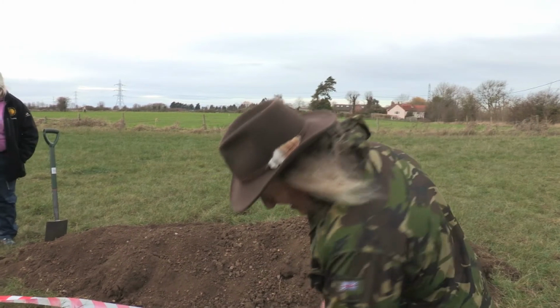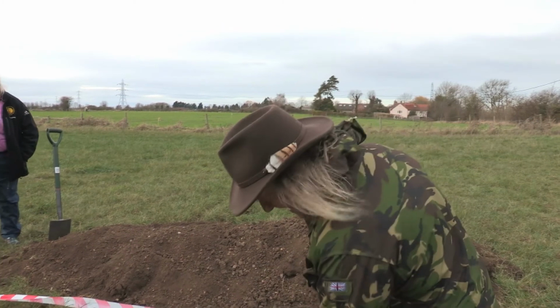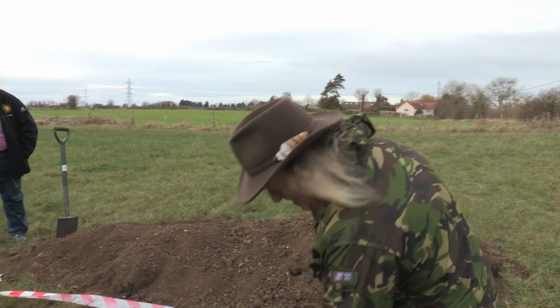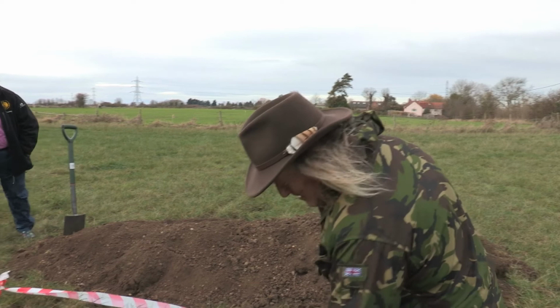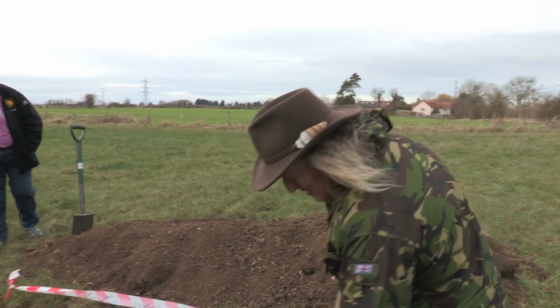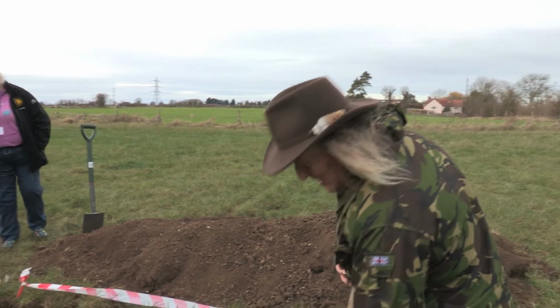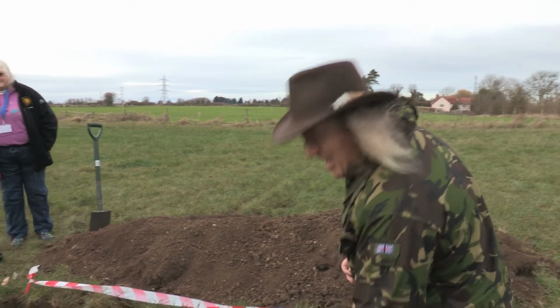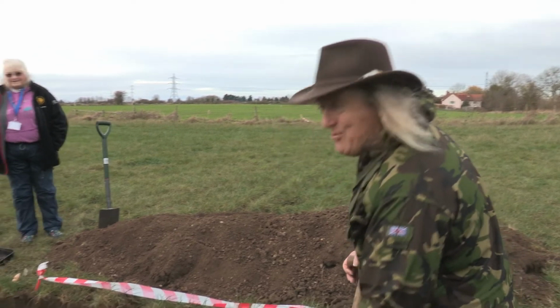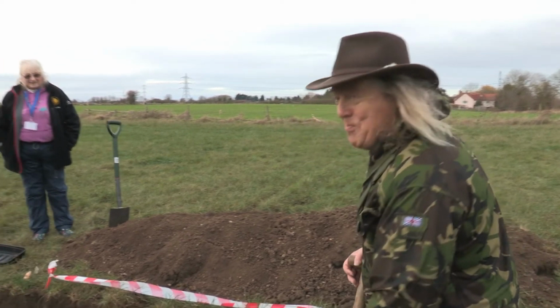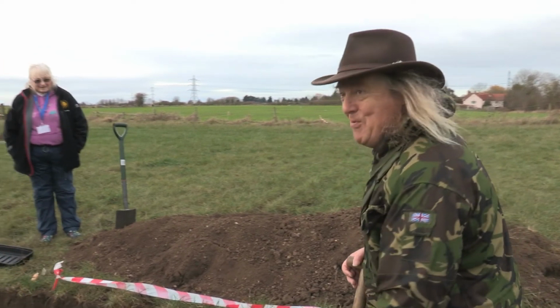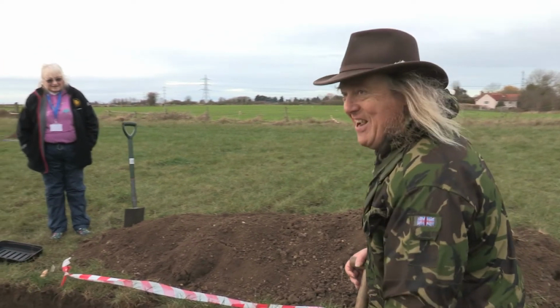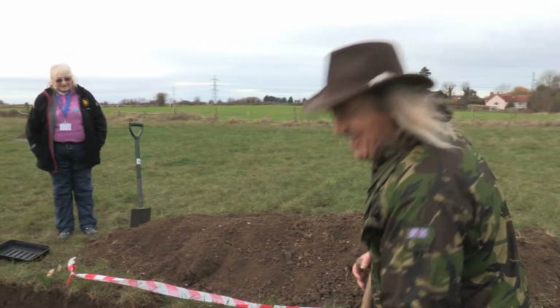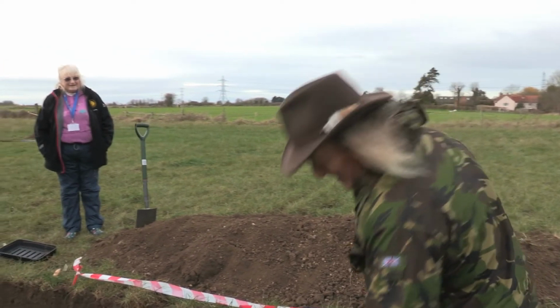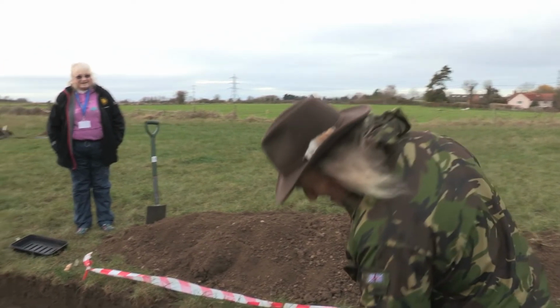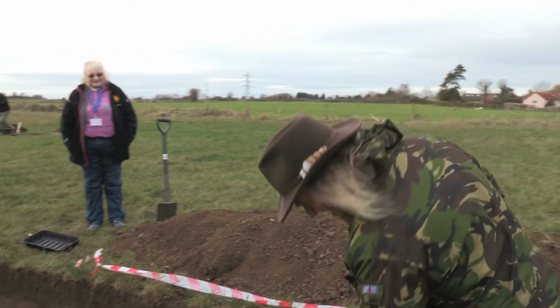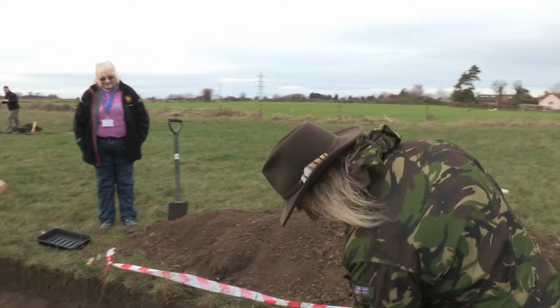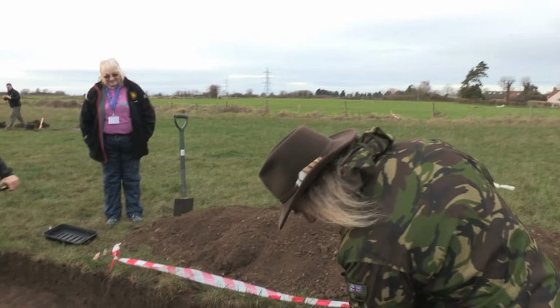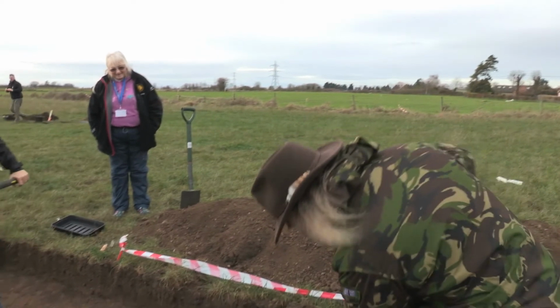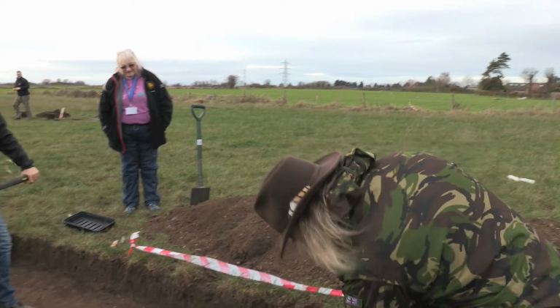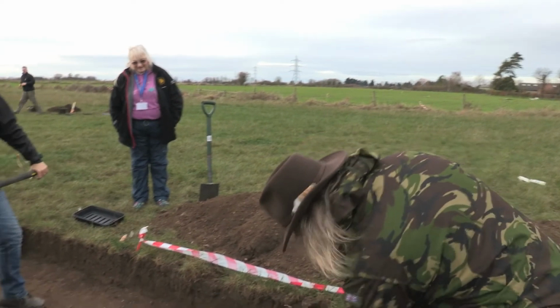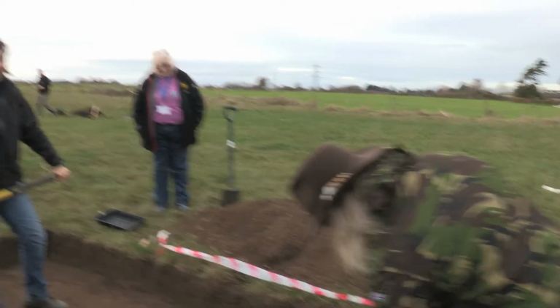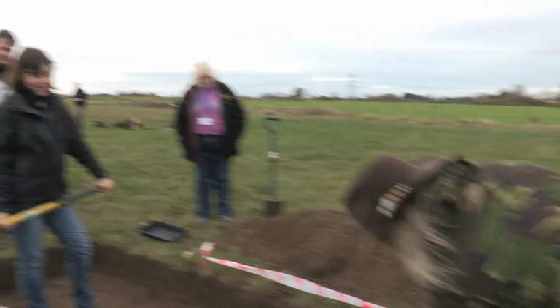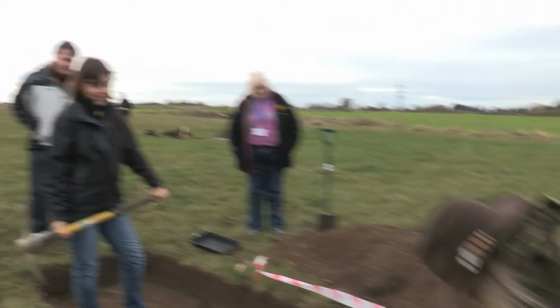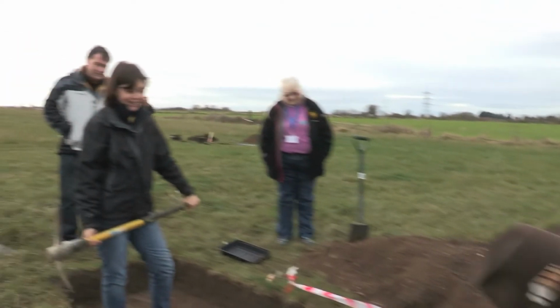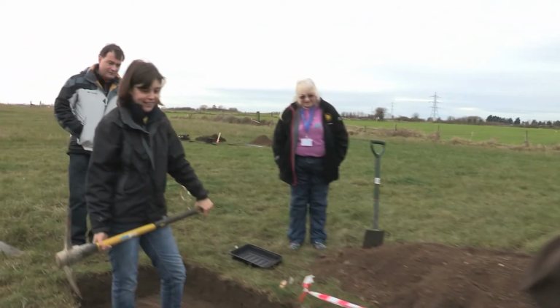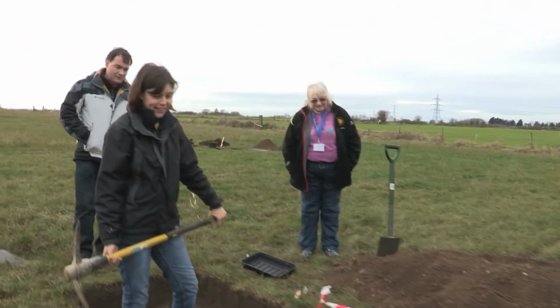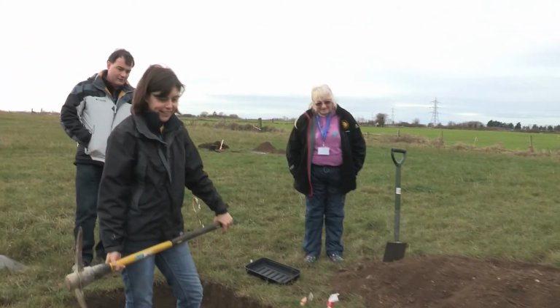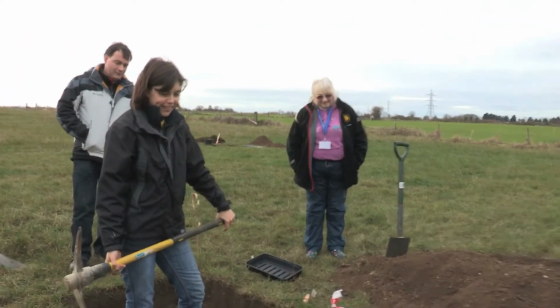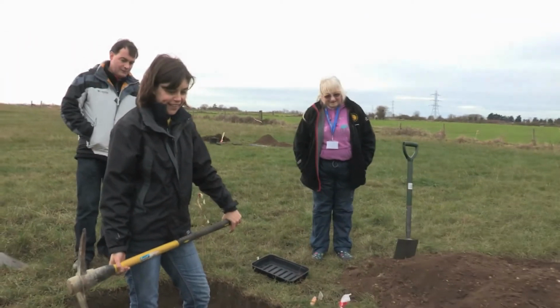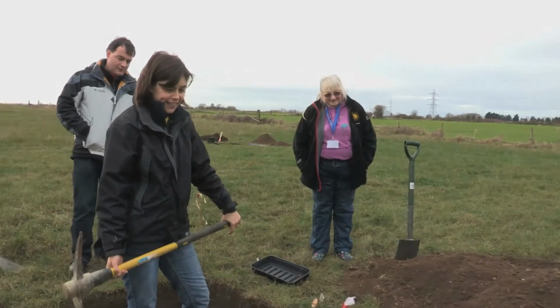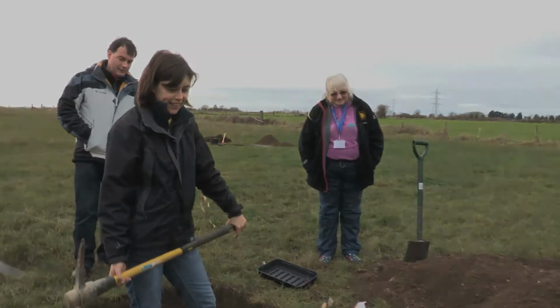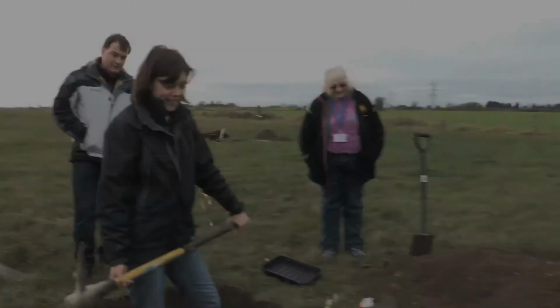It would be nice to get a drop of rain on it, I think. It's like concrete though. Don't you dare. Yeah.